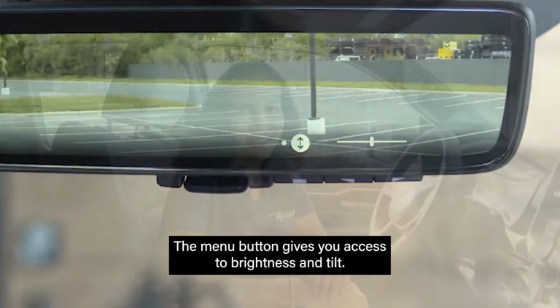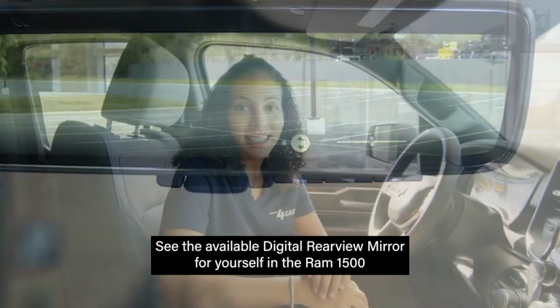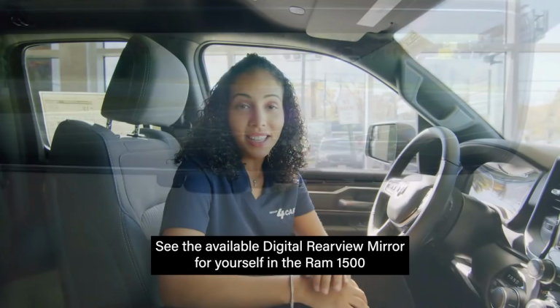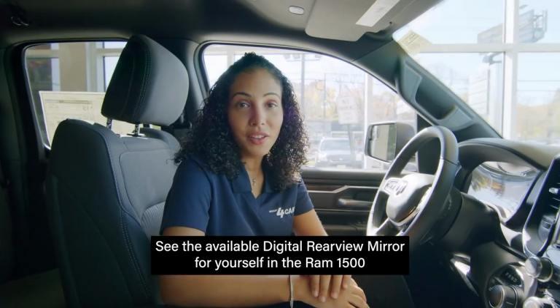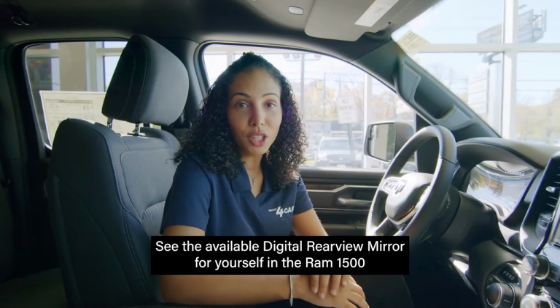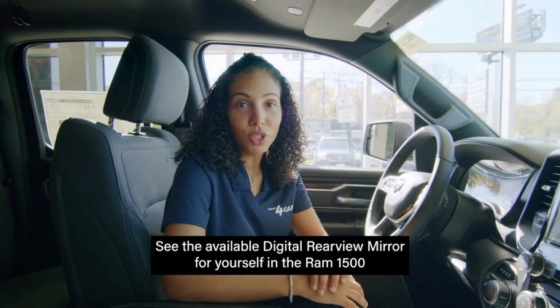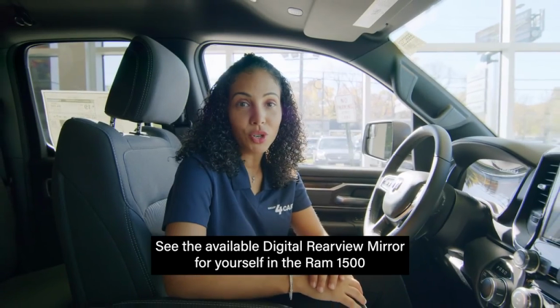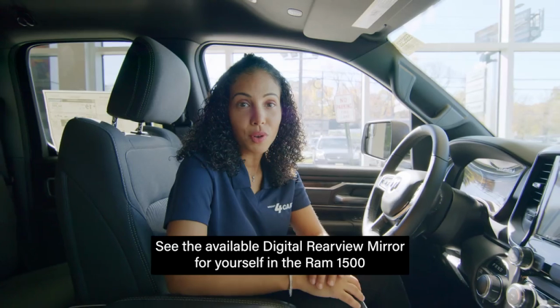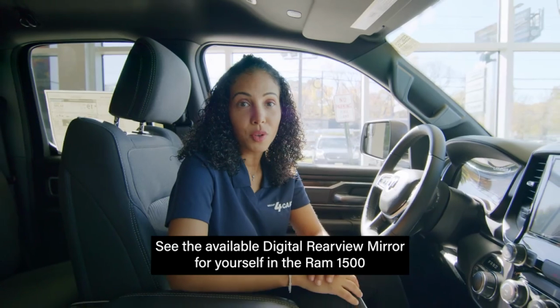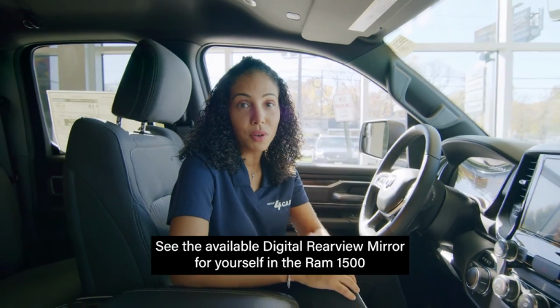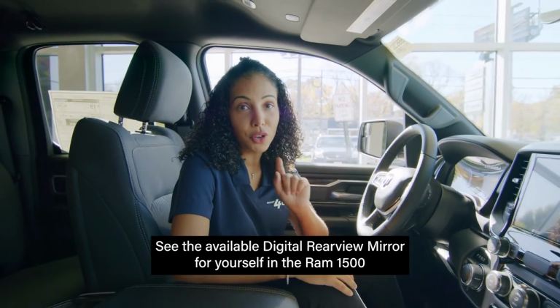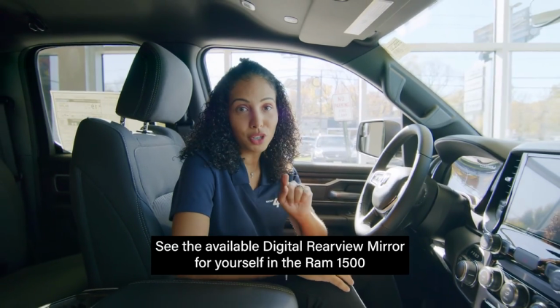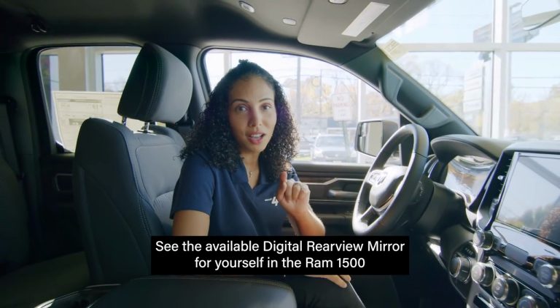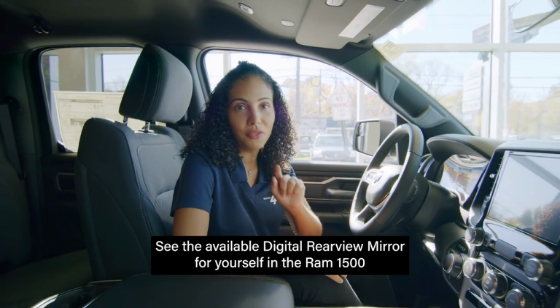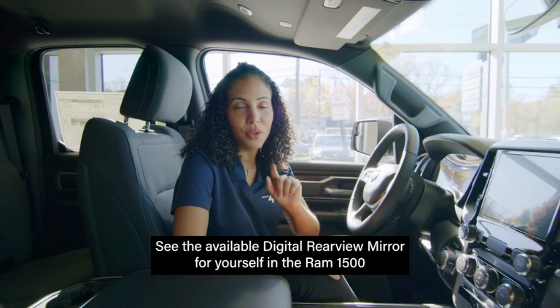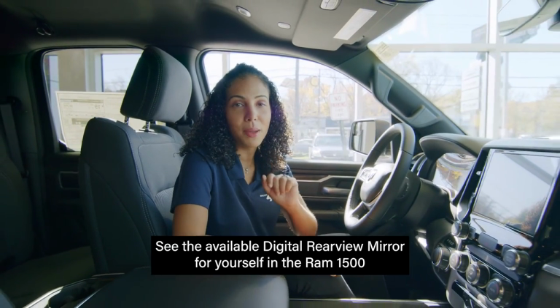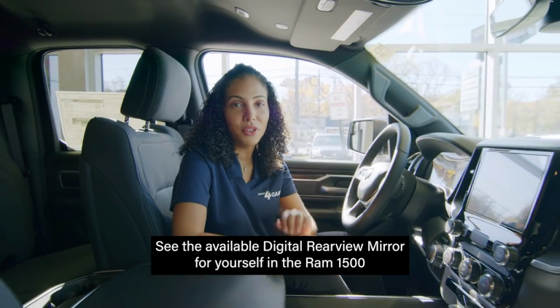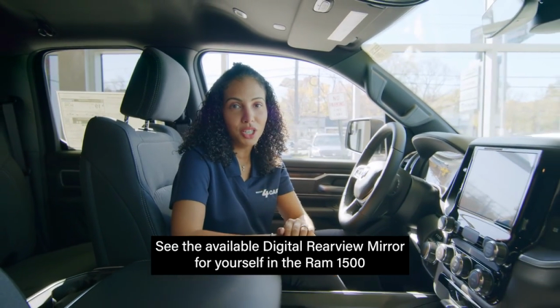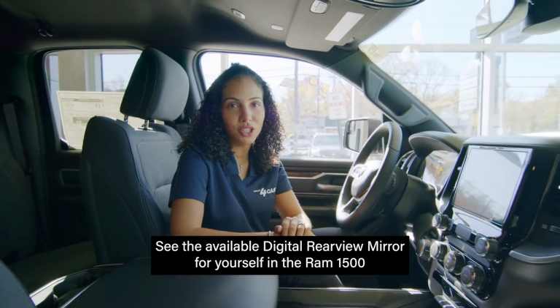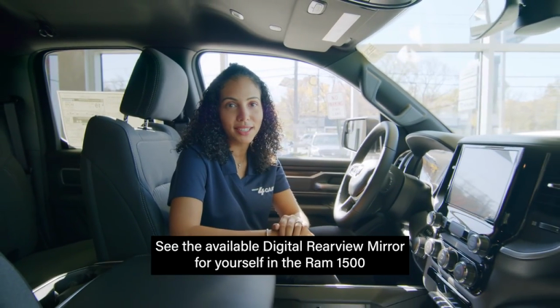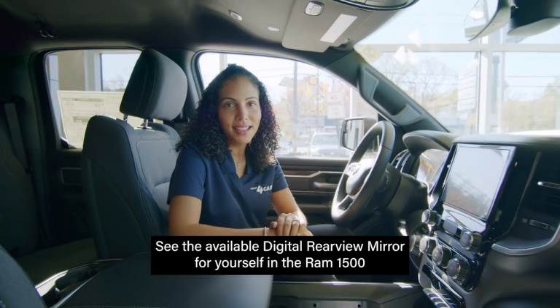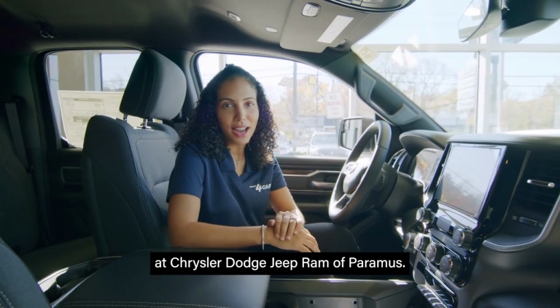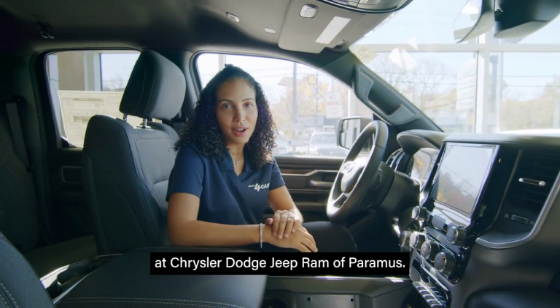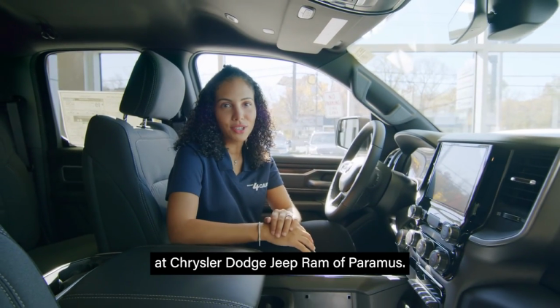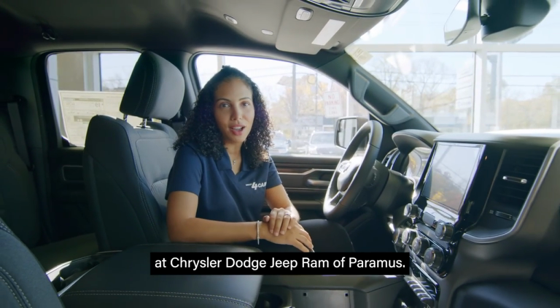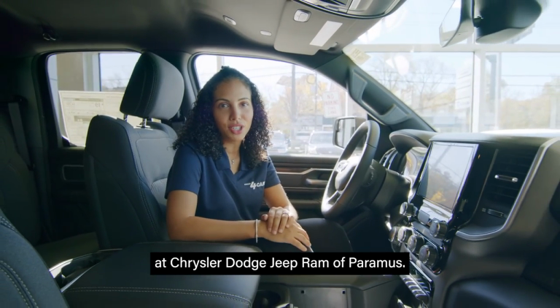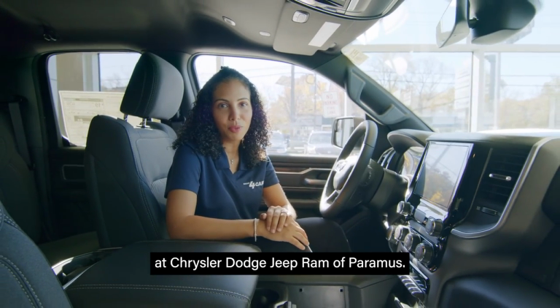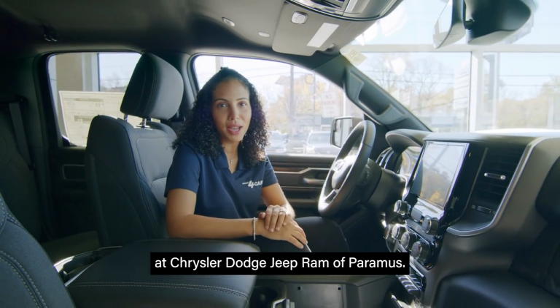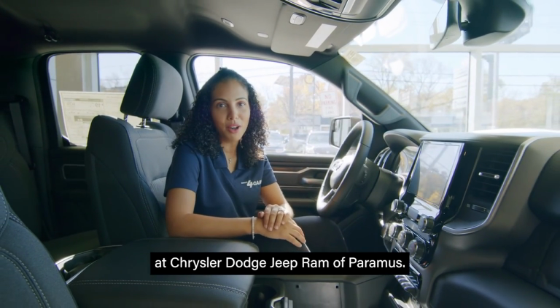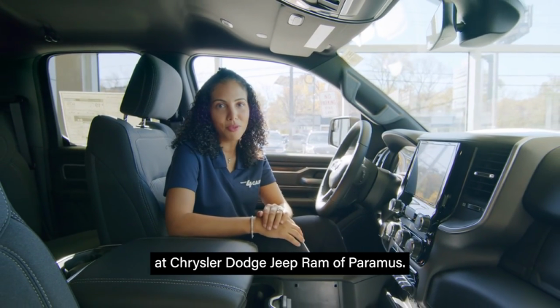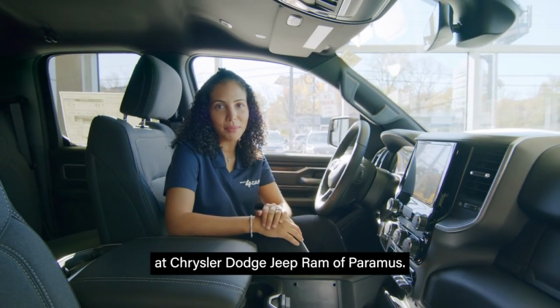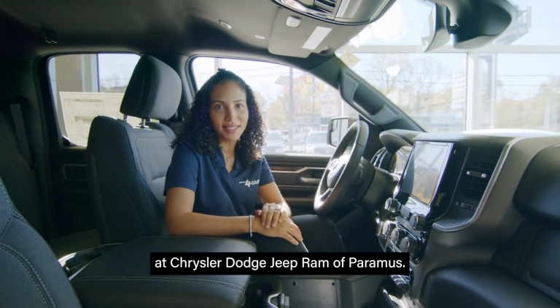See the available digital rear view mirror for yourself in the Ram 1500 at Chrysler Dodge Jeep Ram of Paramus.